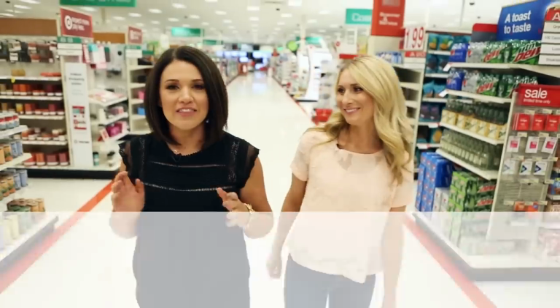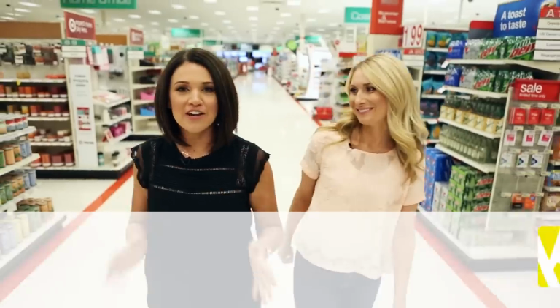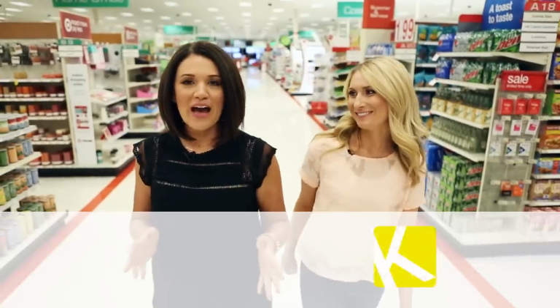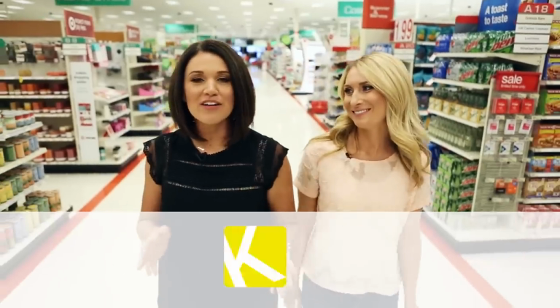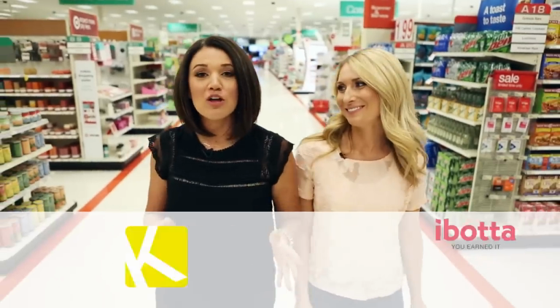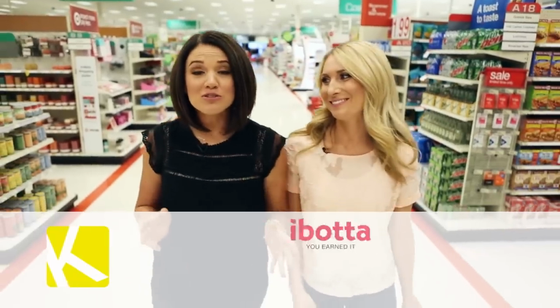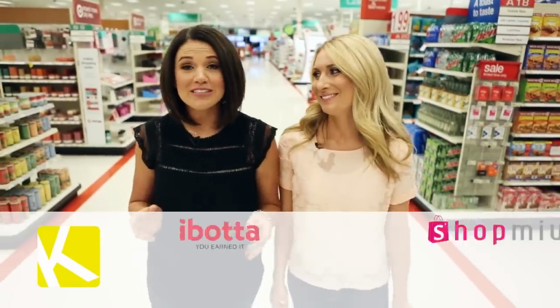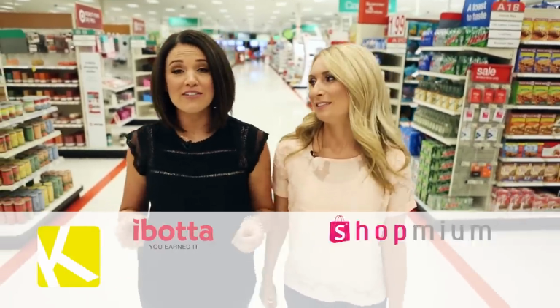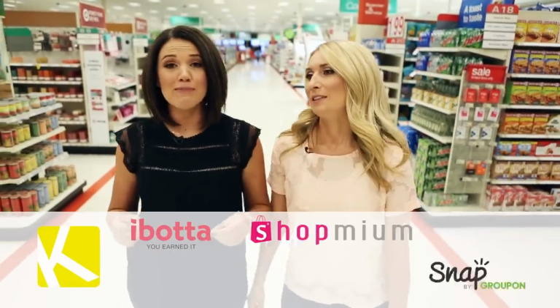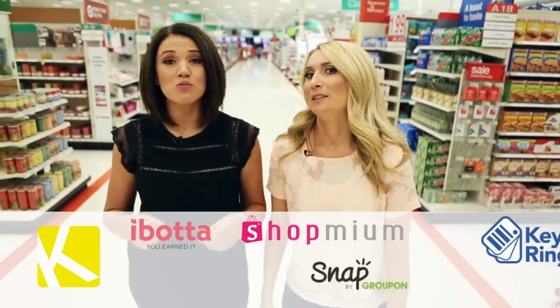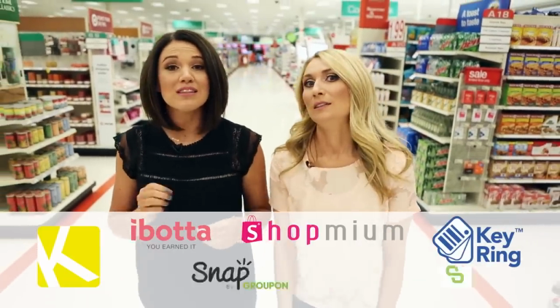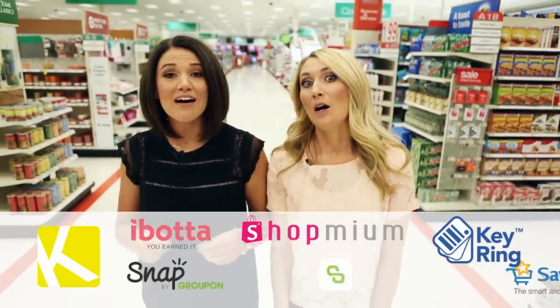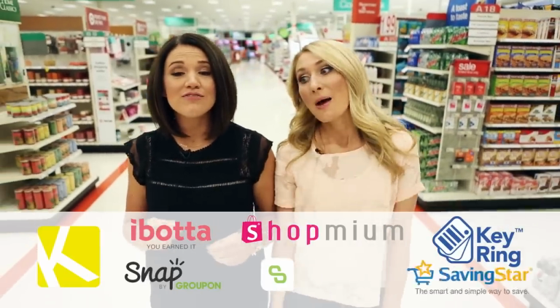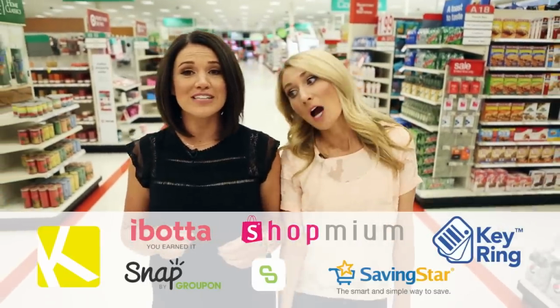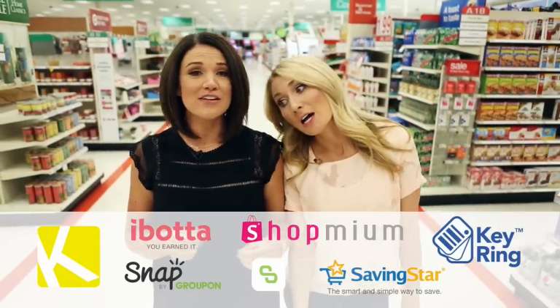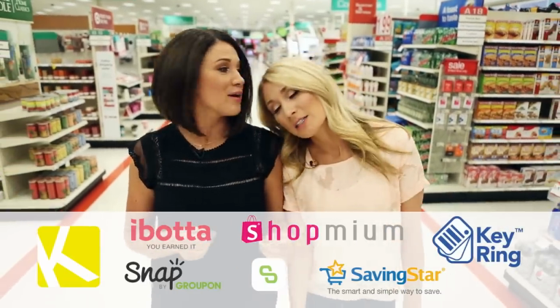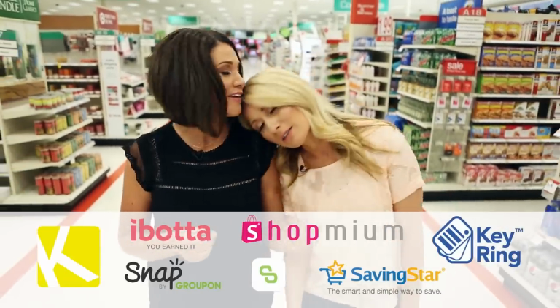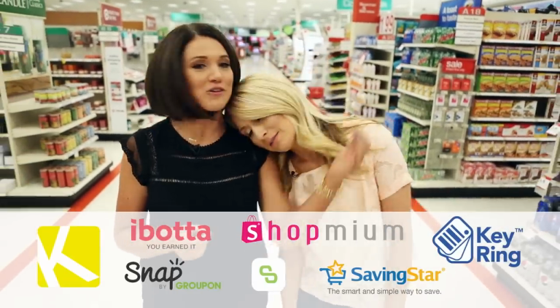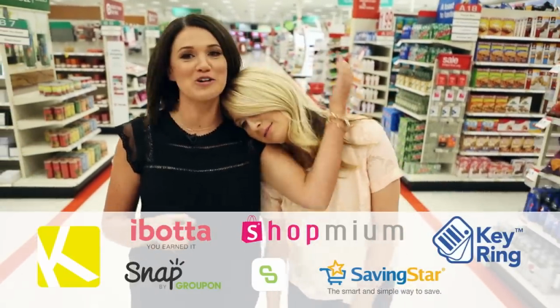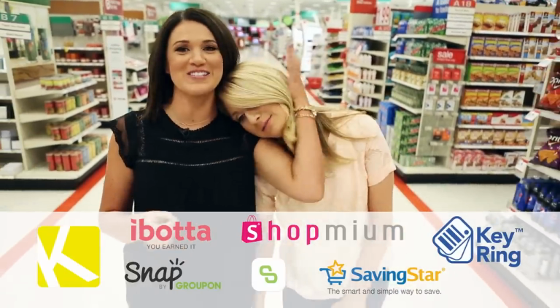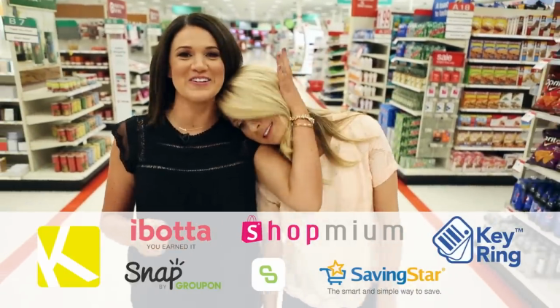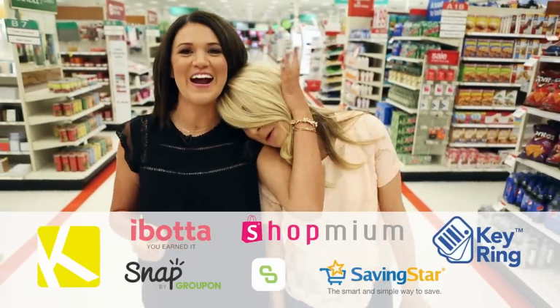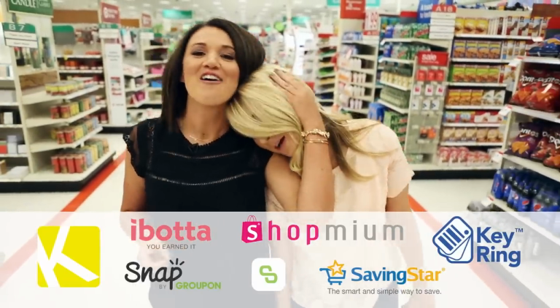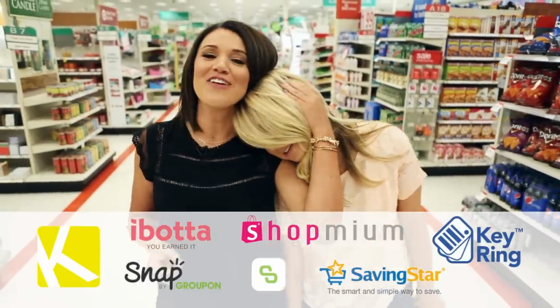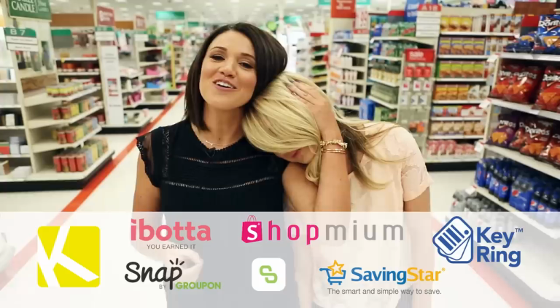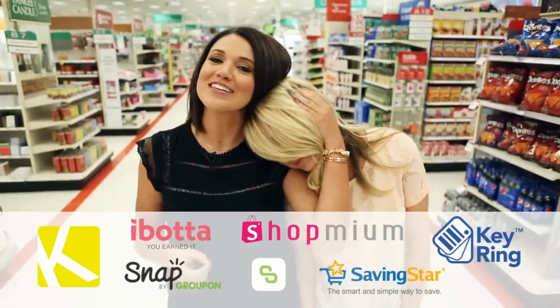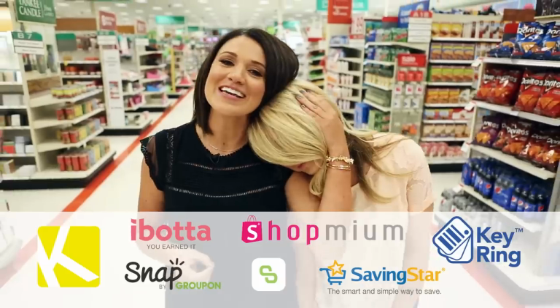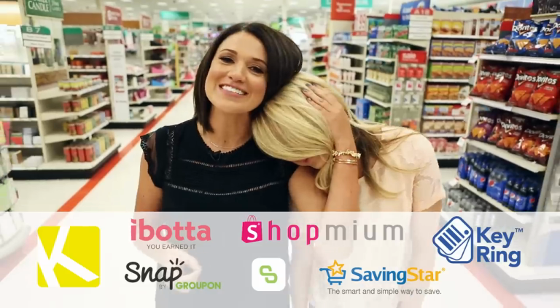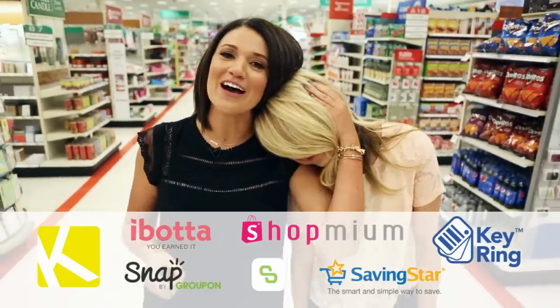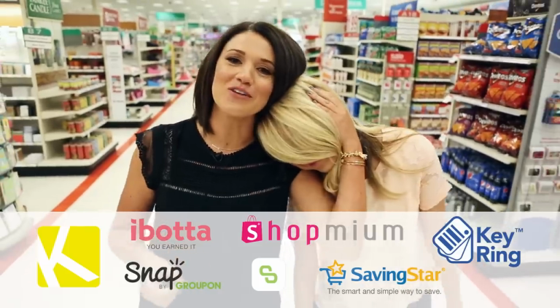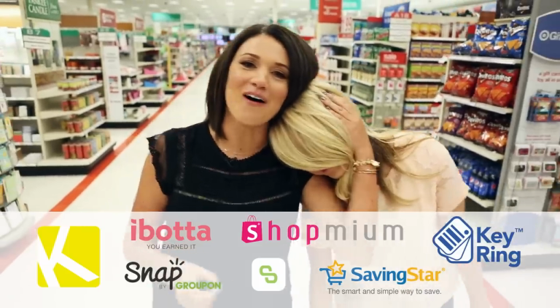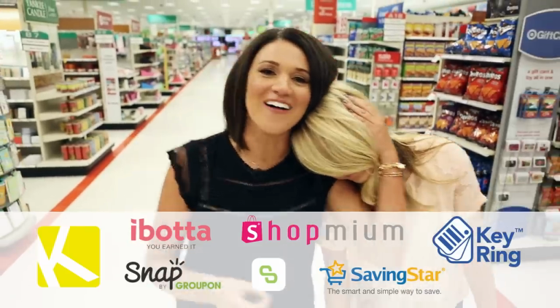There you have it — those are the seven apps we love for saving money at the grocery store. Follow the link to download them all.